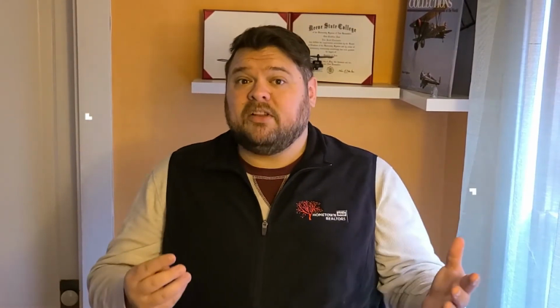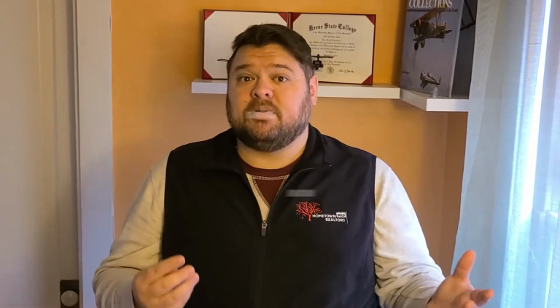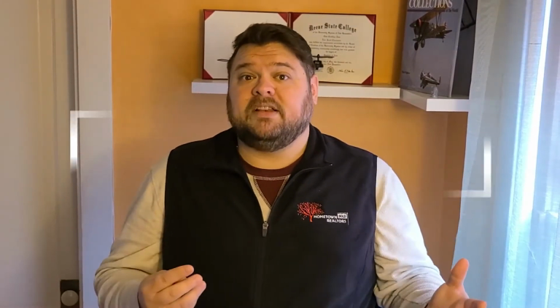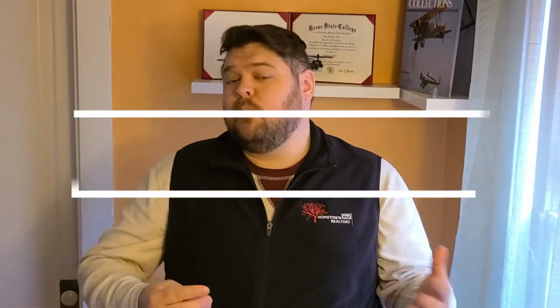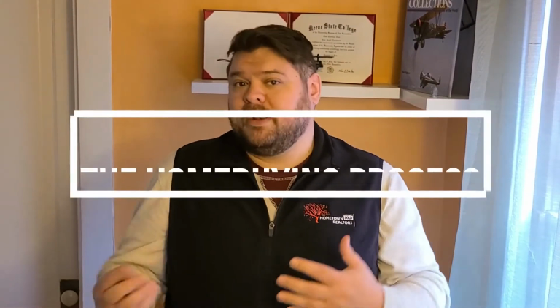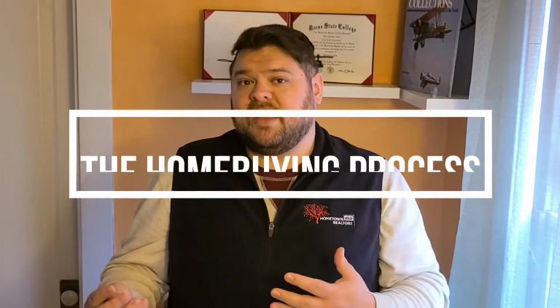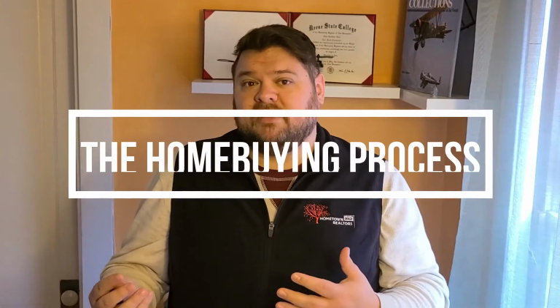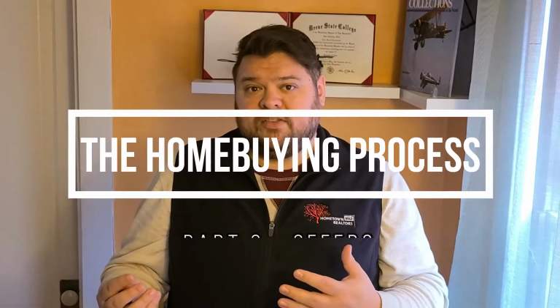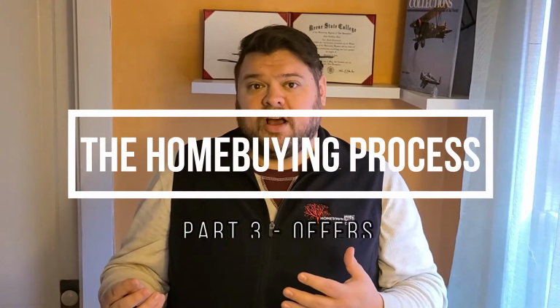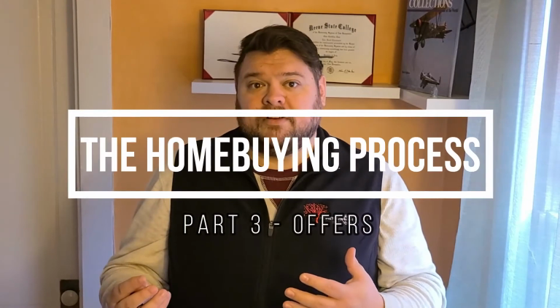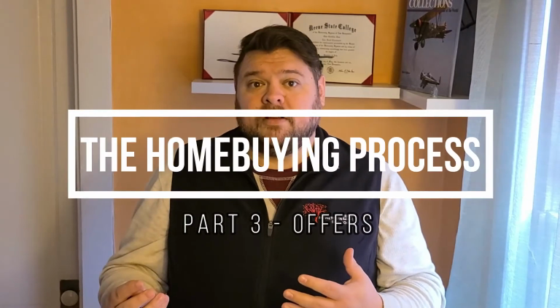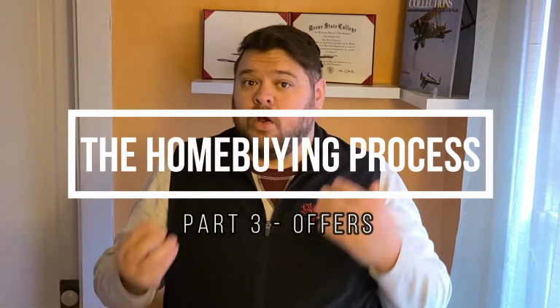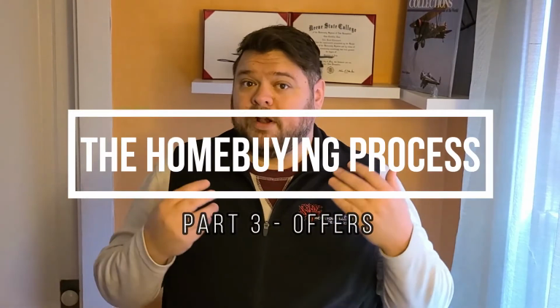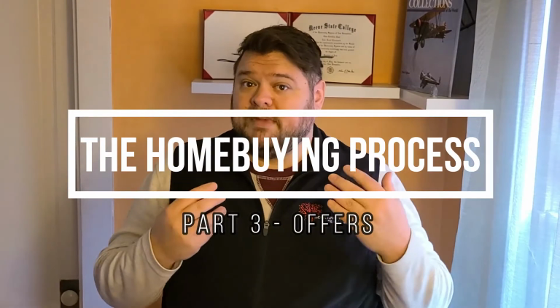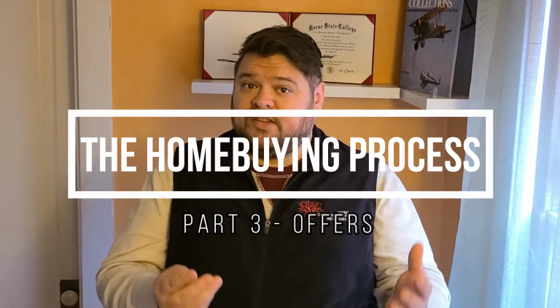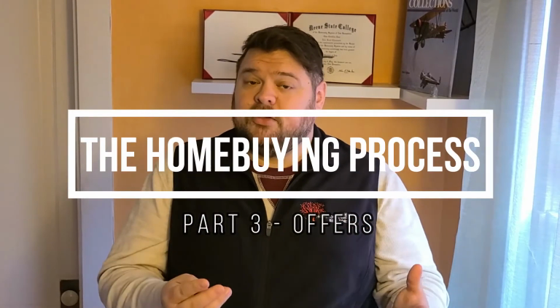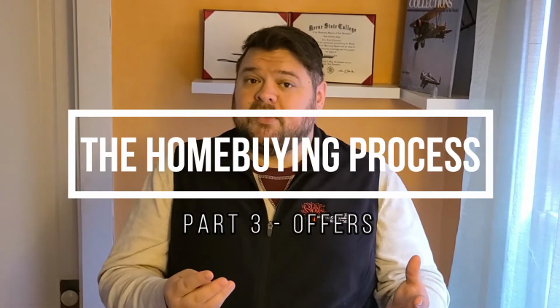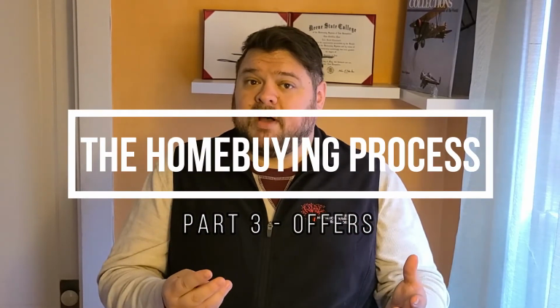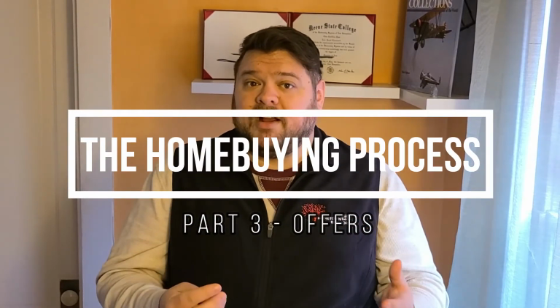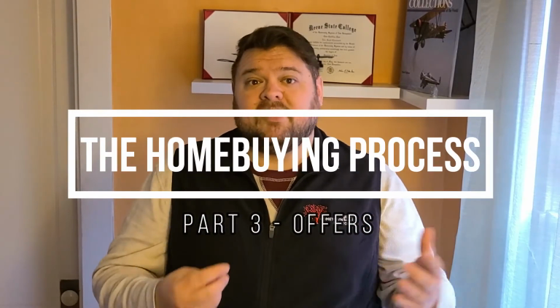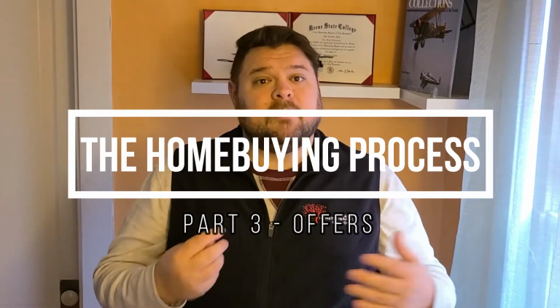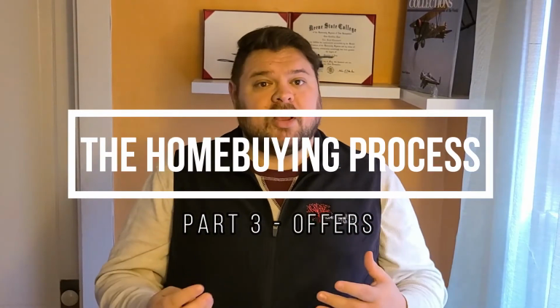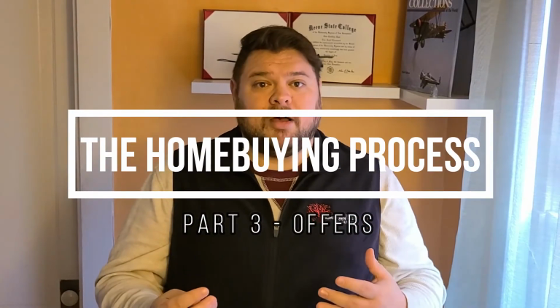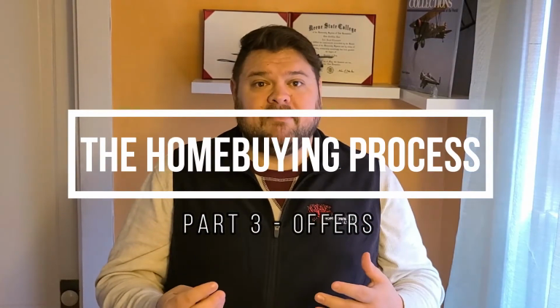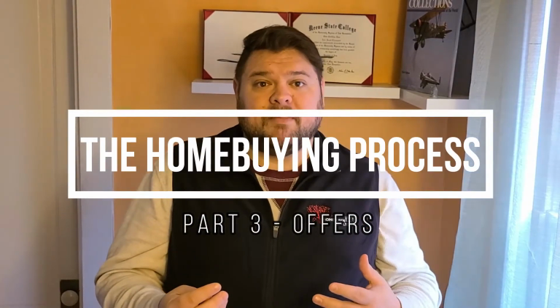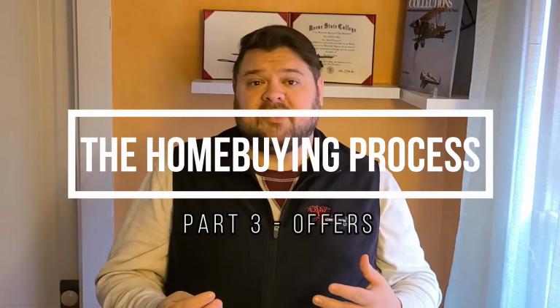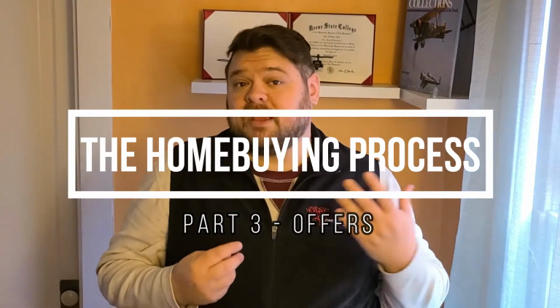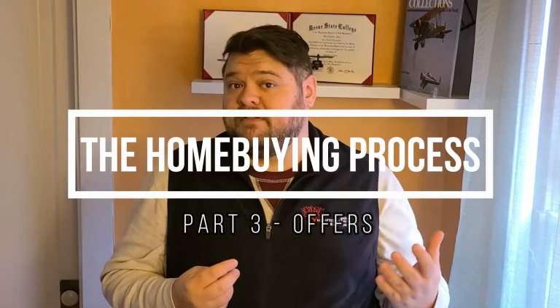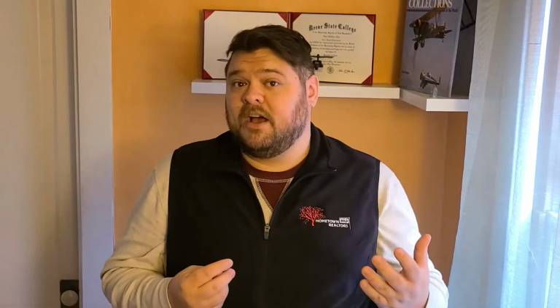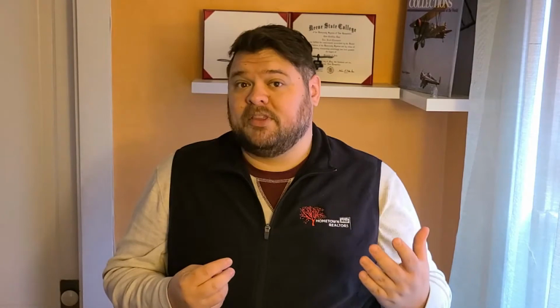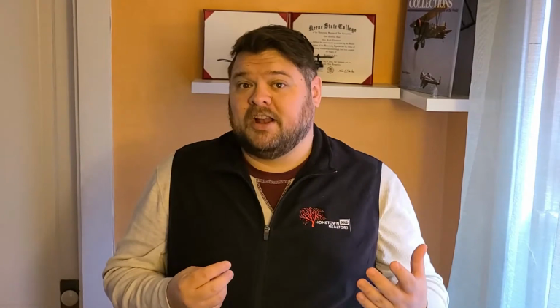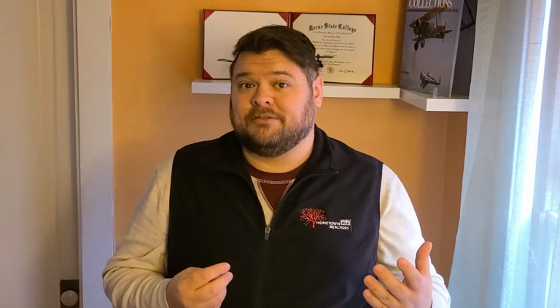Let's break down what exactly is an offer, what it means to you as a buyer, and some of the common information that can be found within an offer.